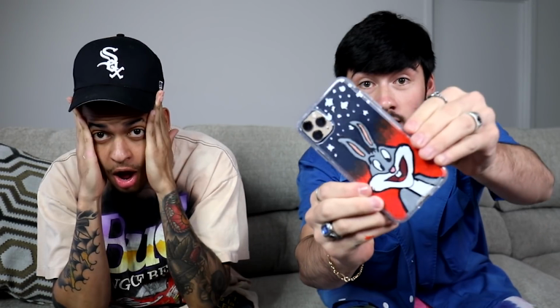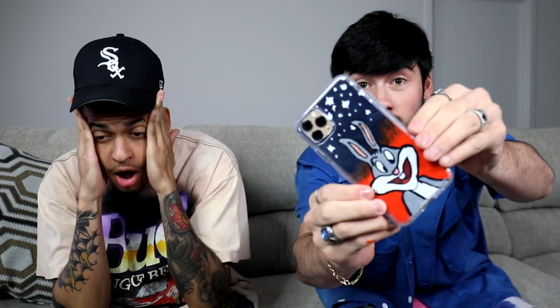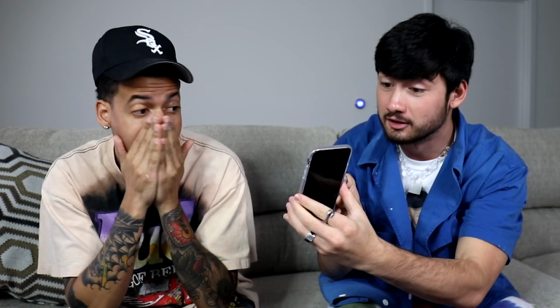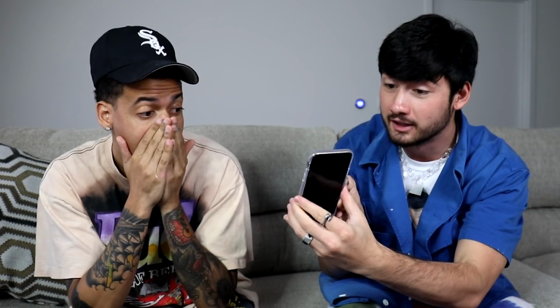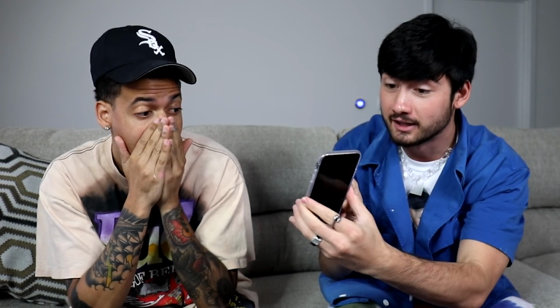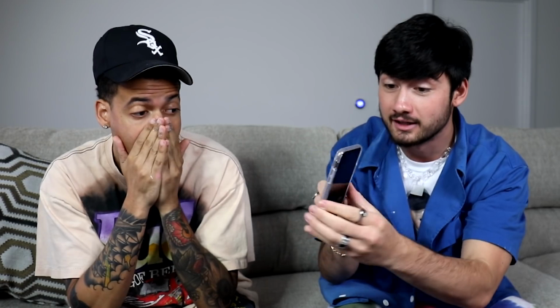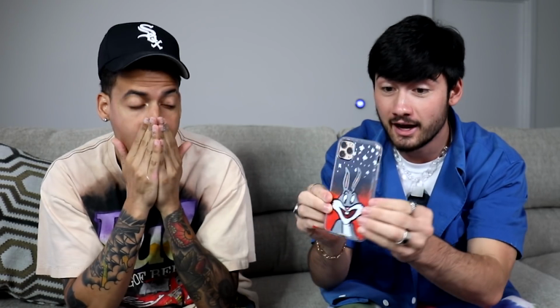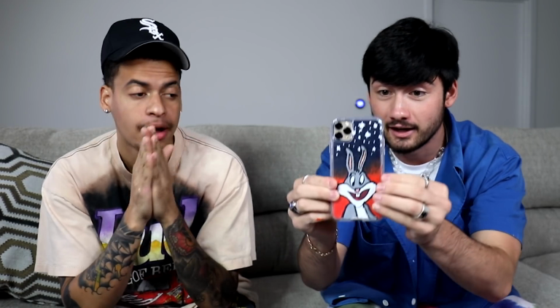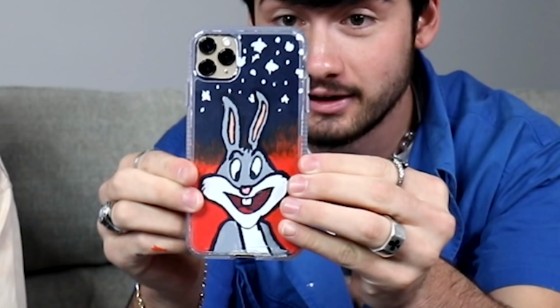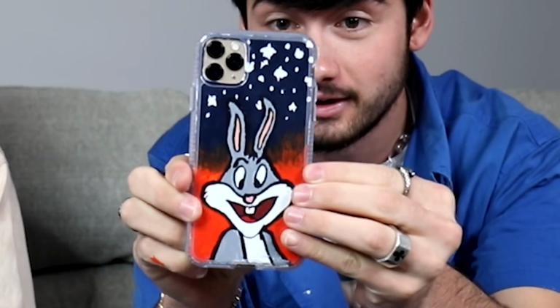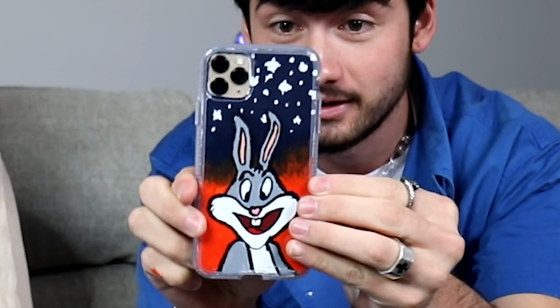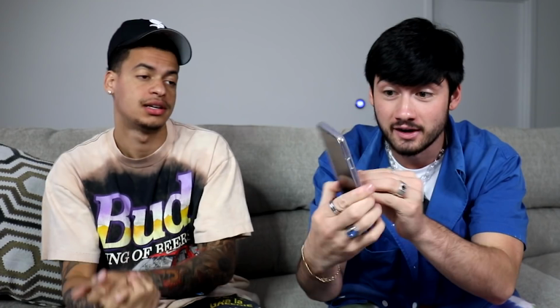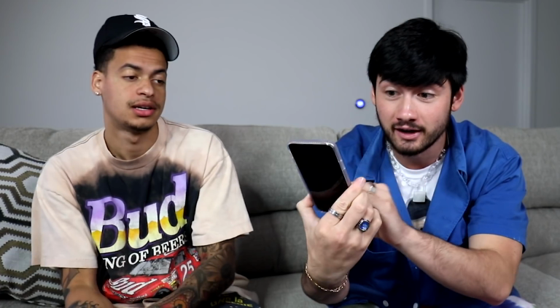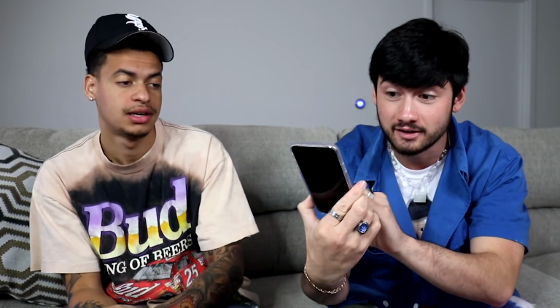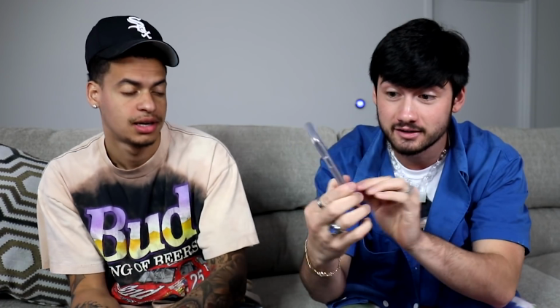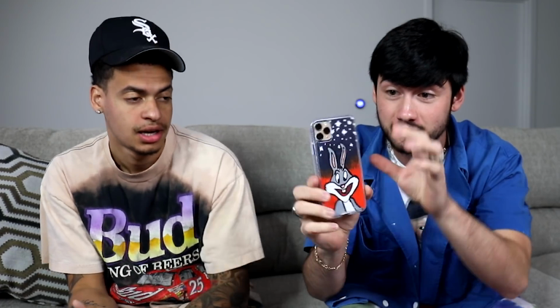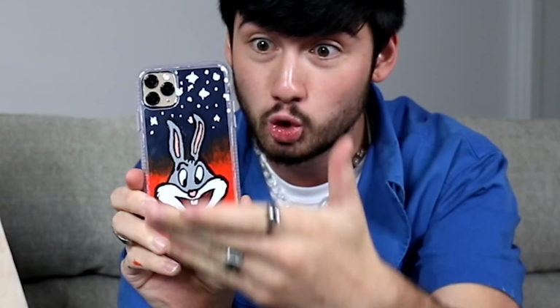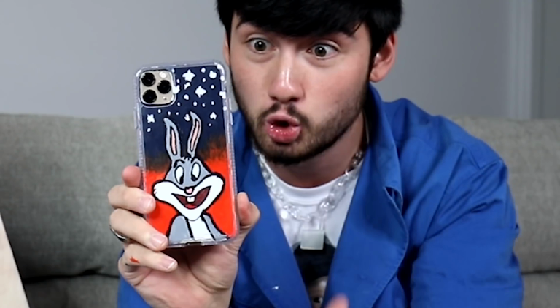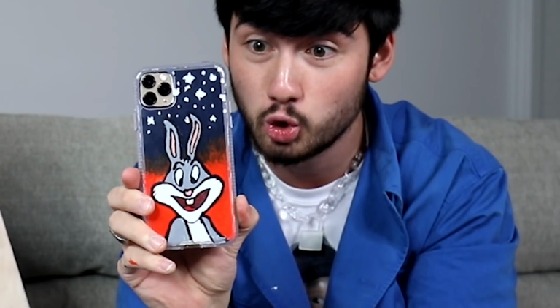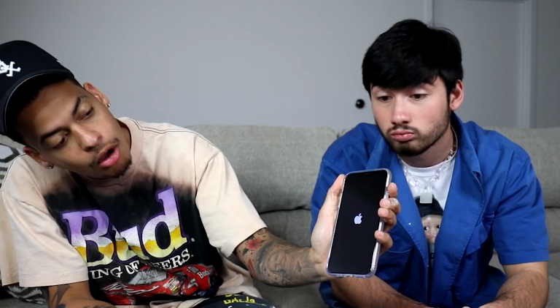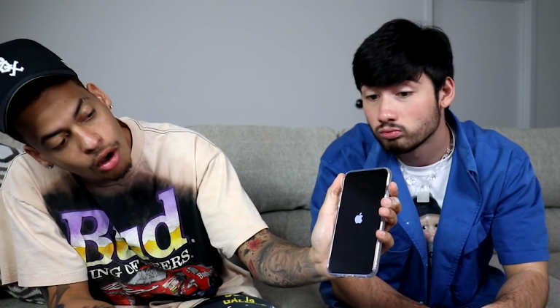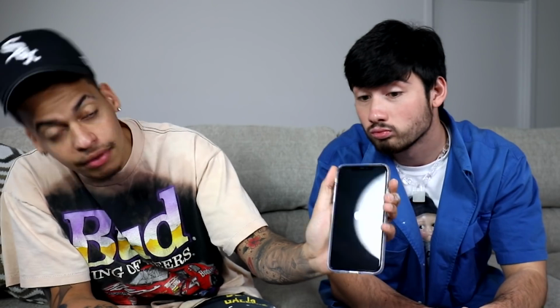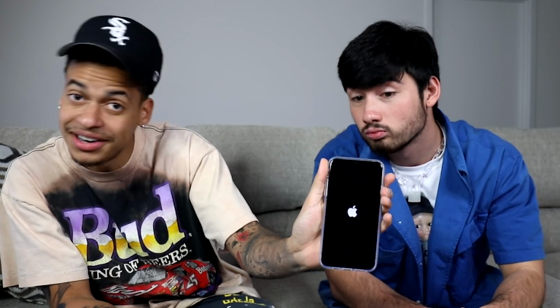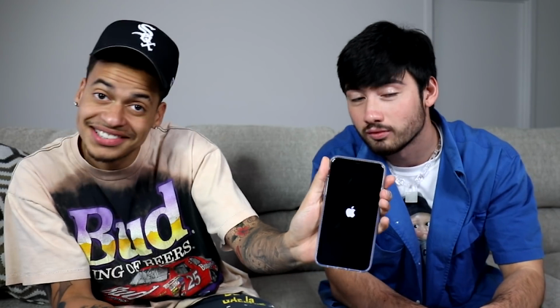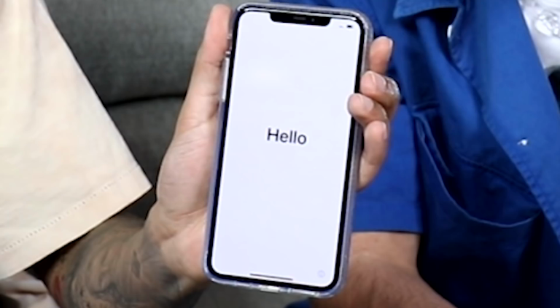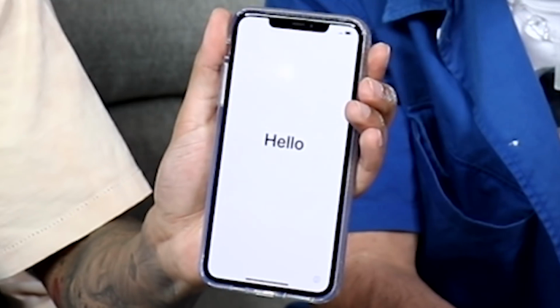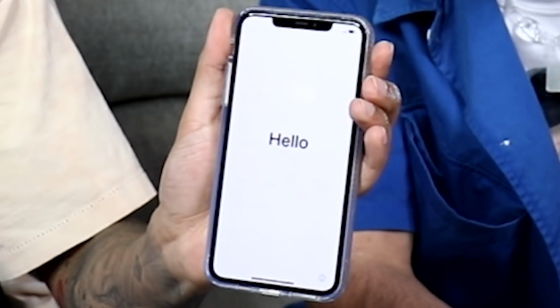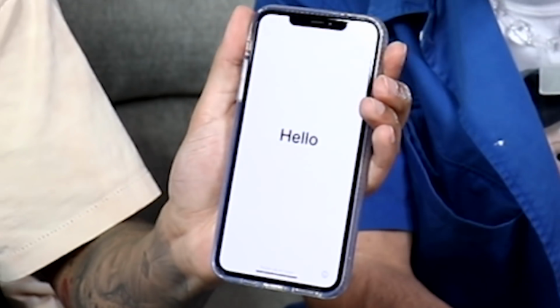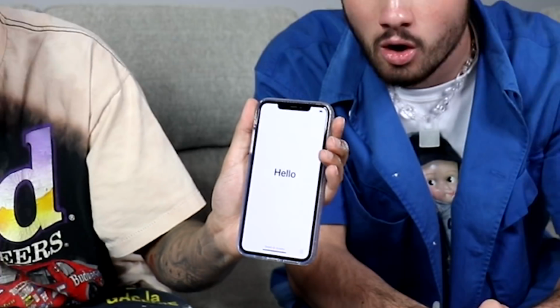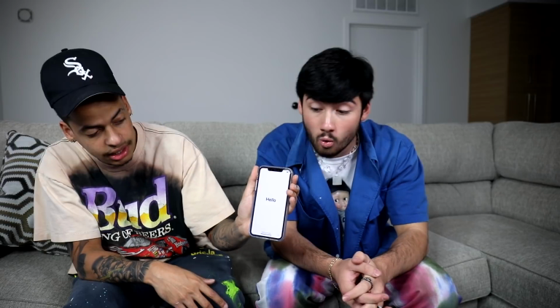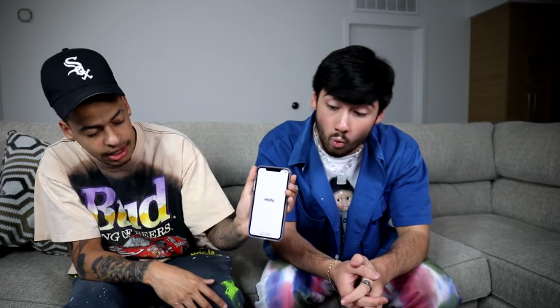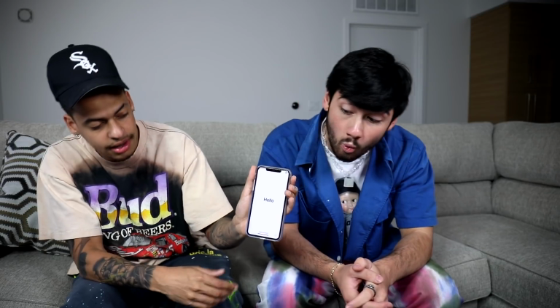Oh, look at that! Crazy. Nice. There it is. Hello. Look at that.